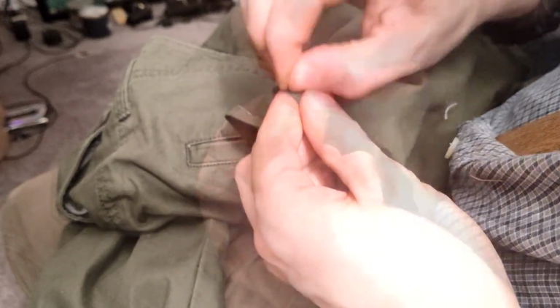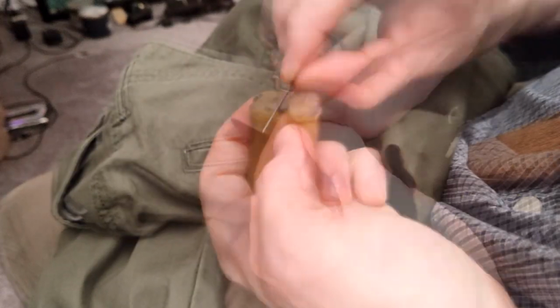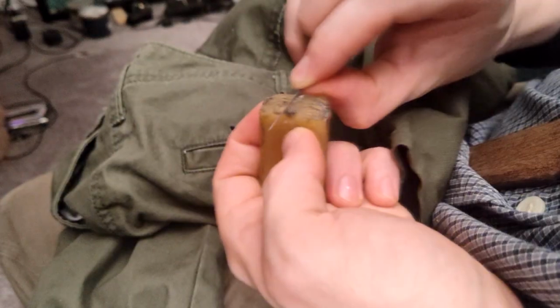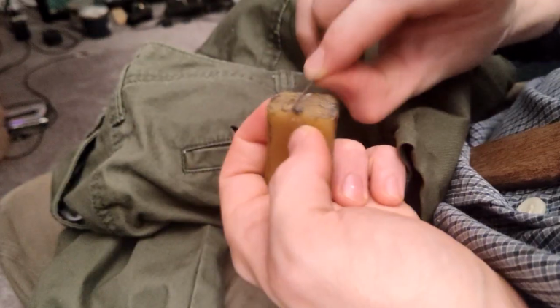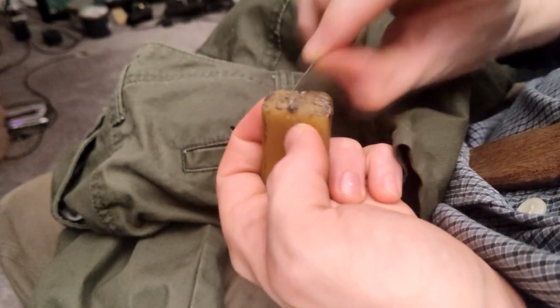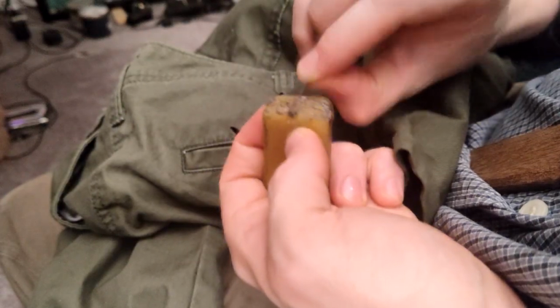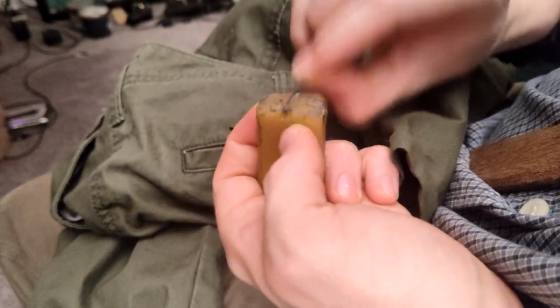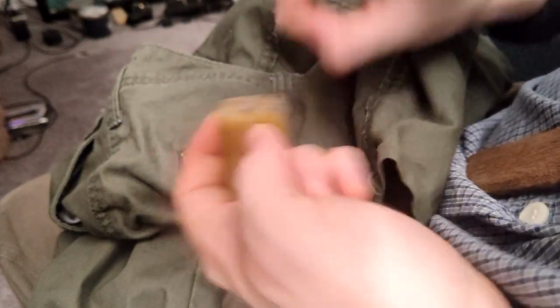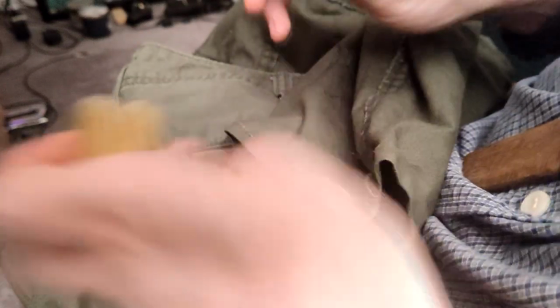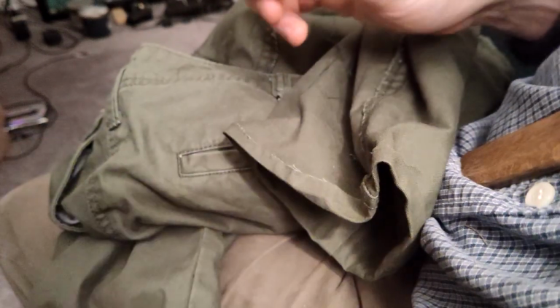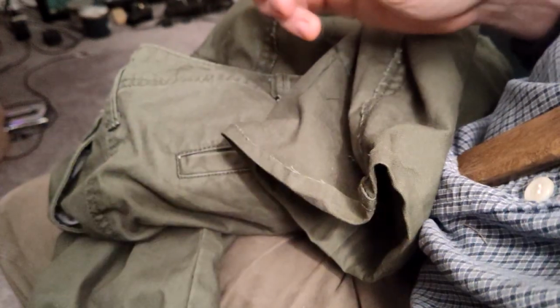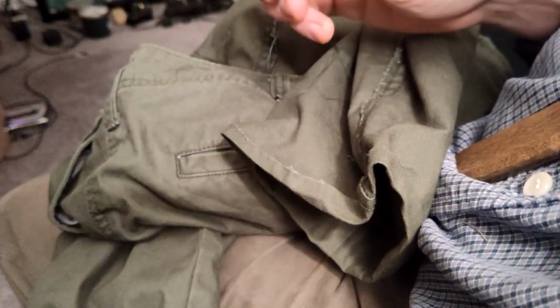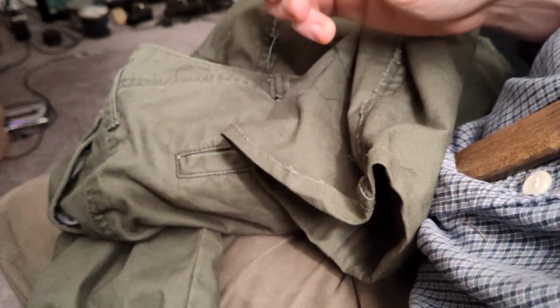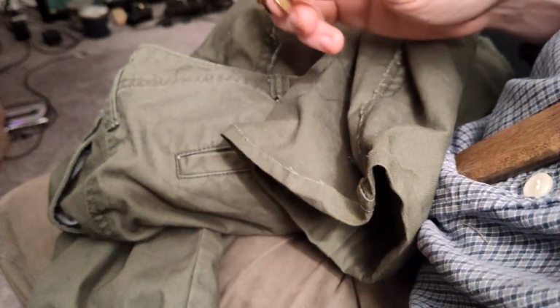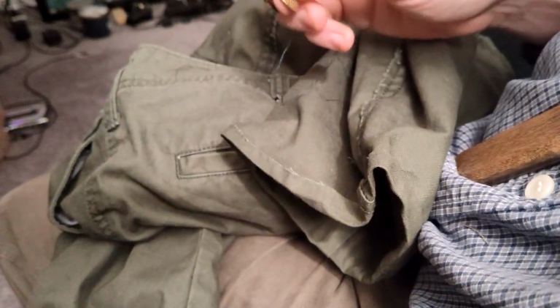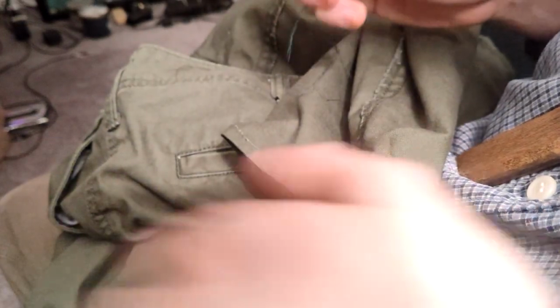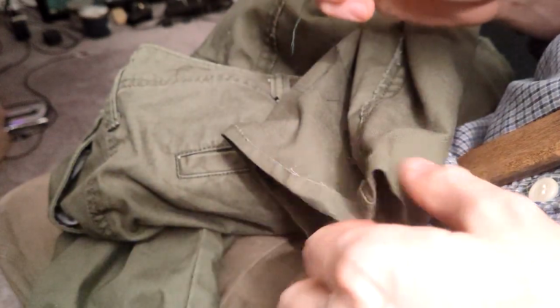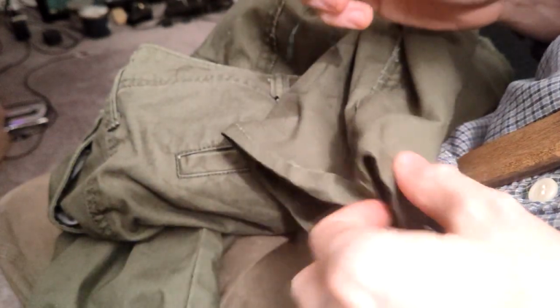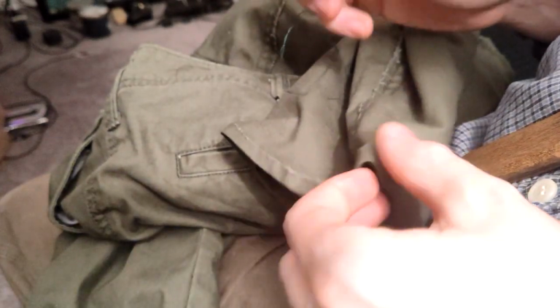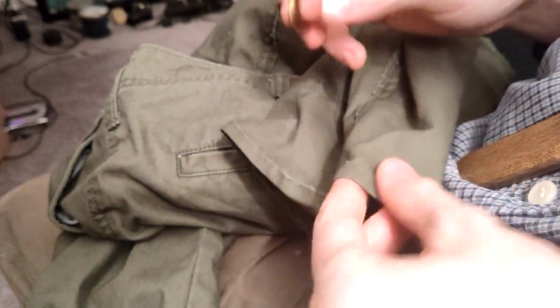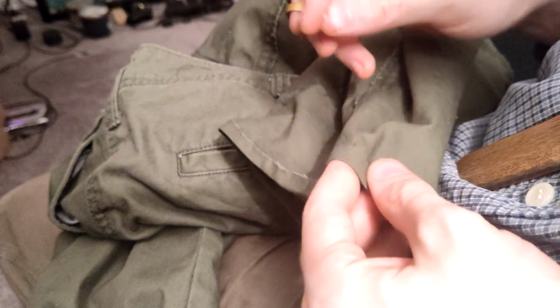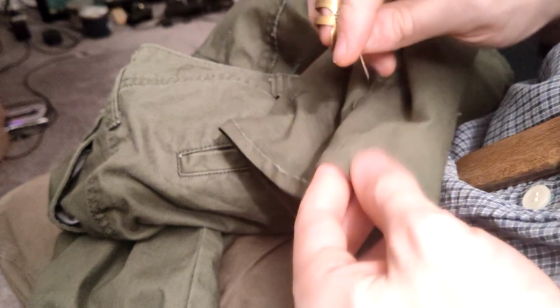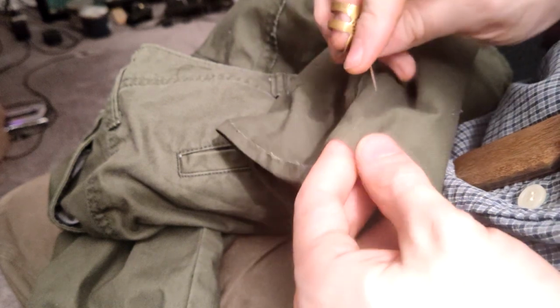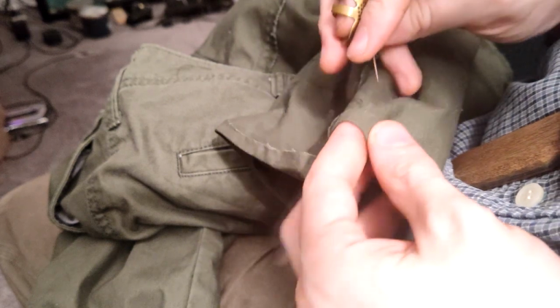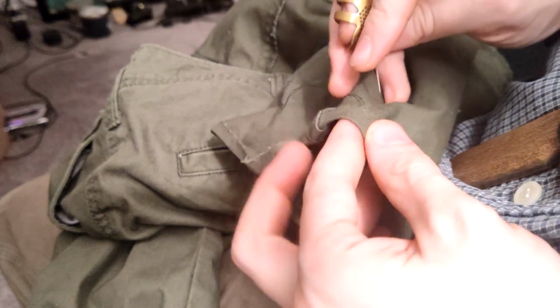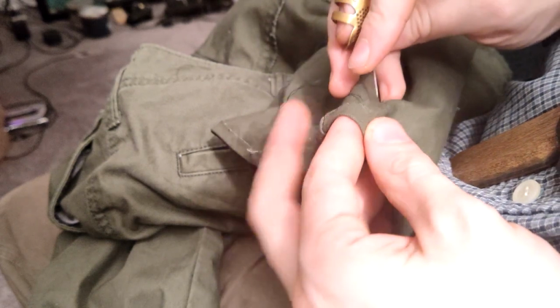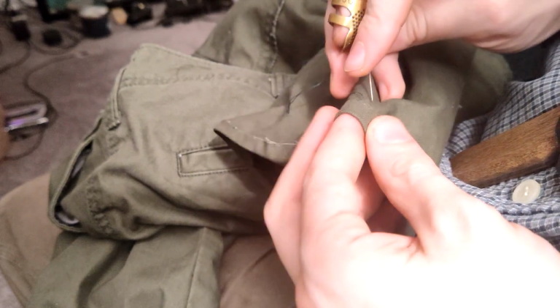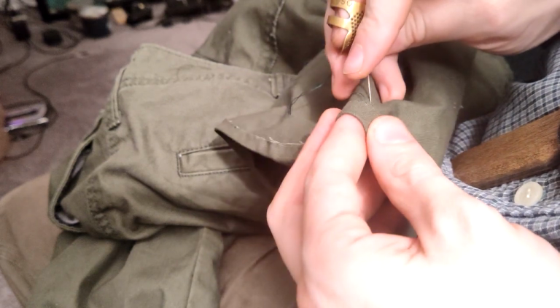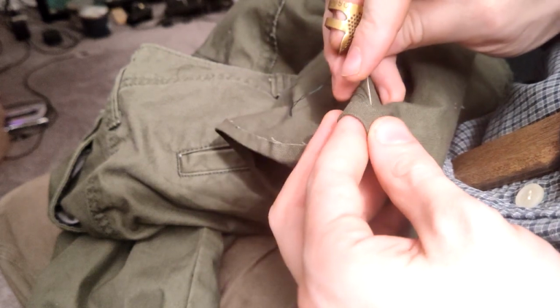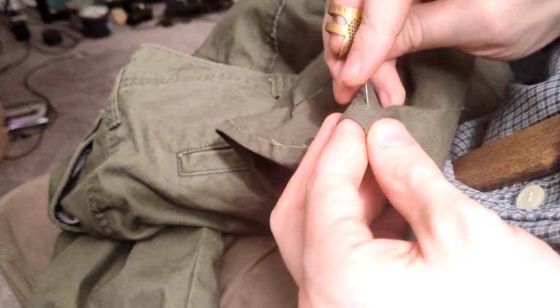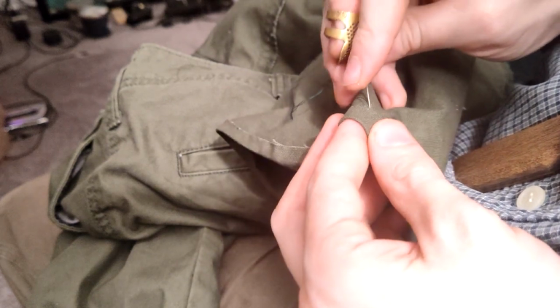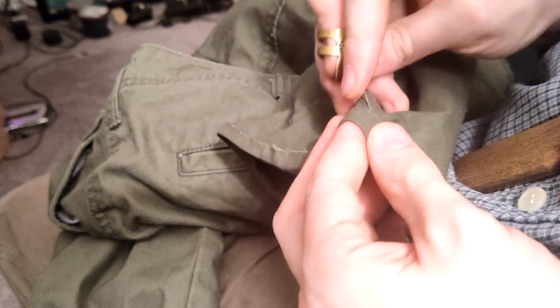Given how it's still a struggle, I'm waxing my needle from time to time, which was done historically in similar circumstances.